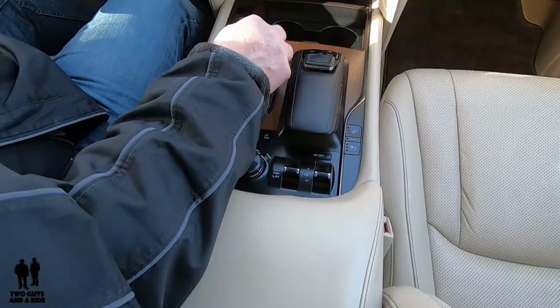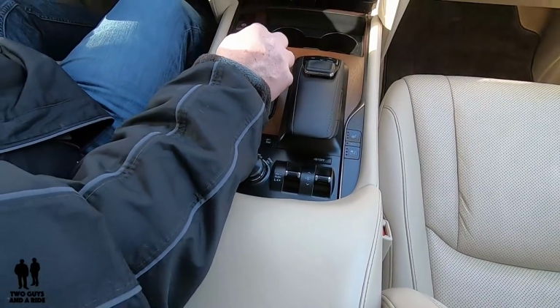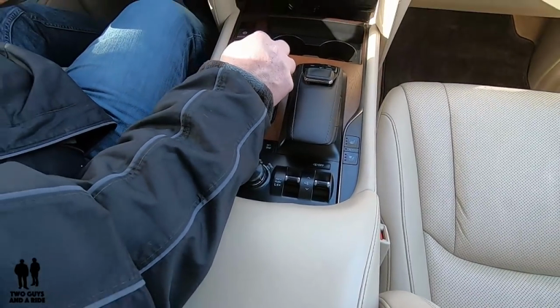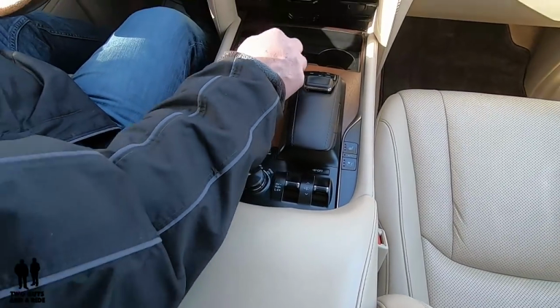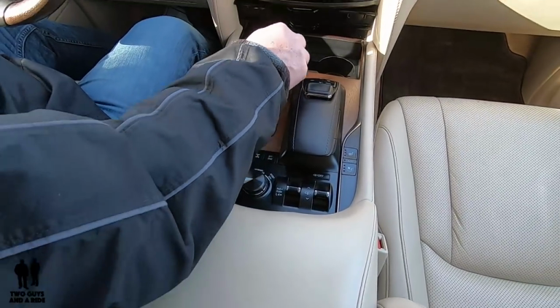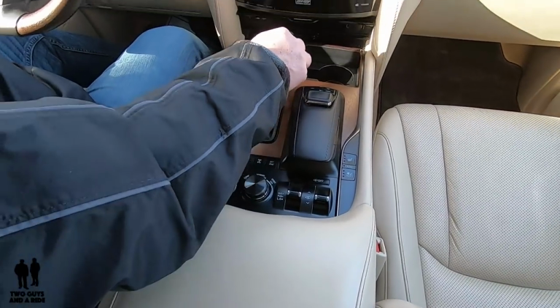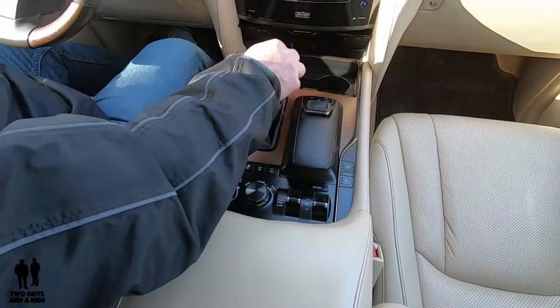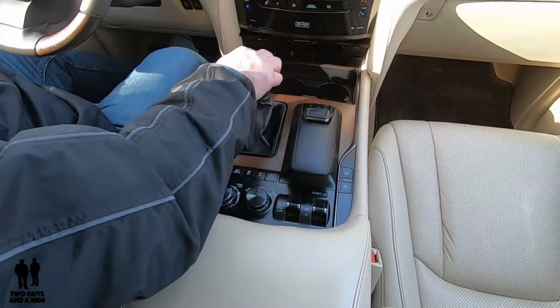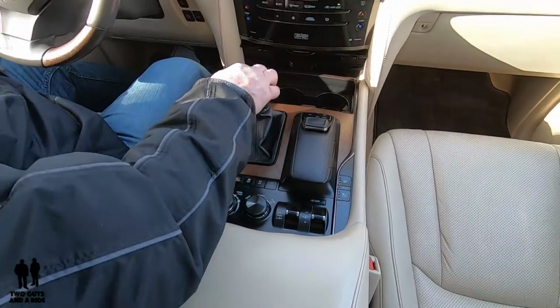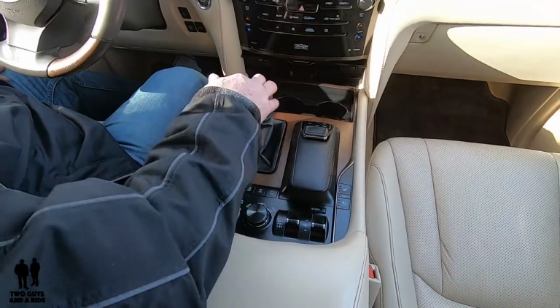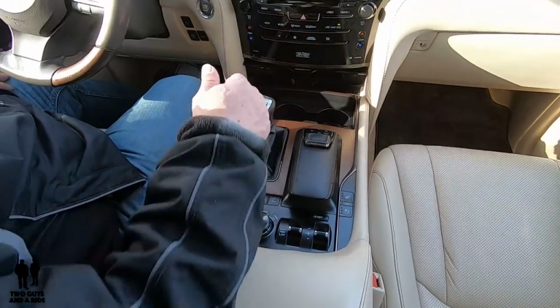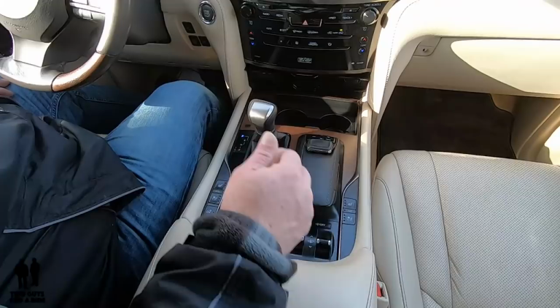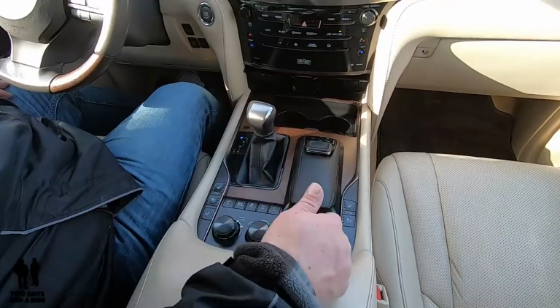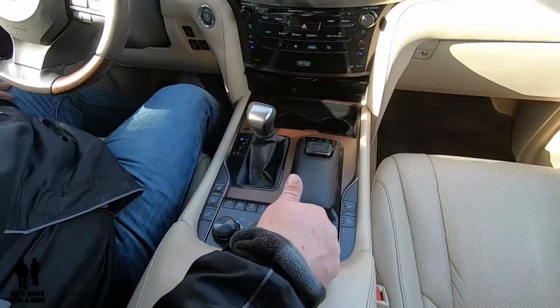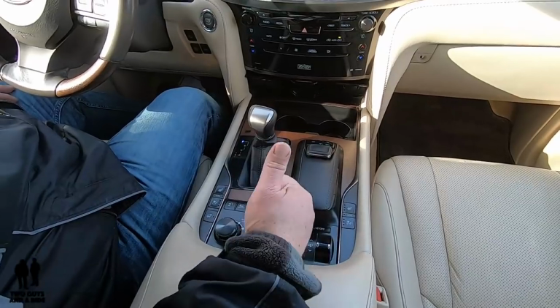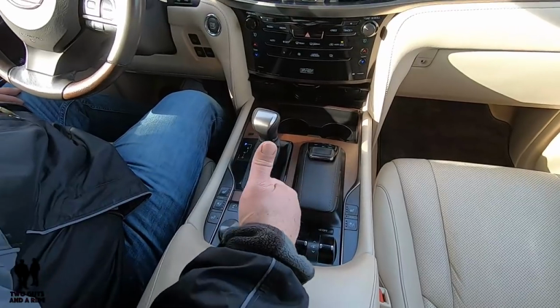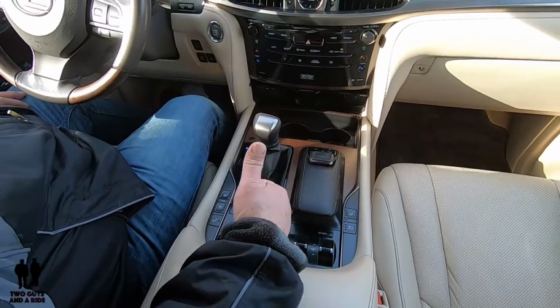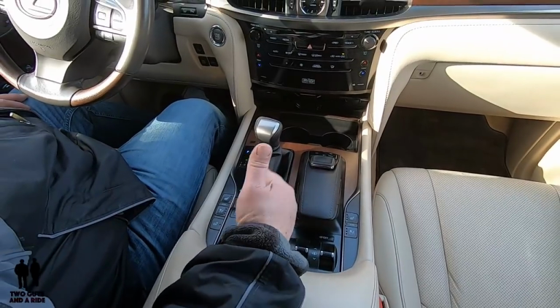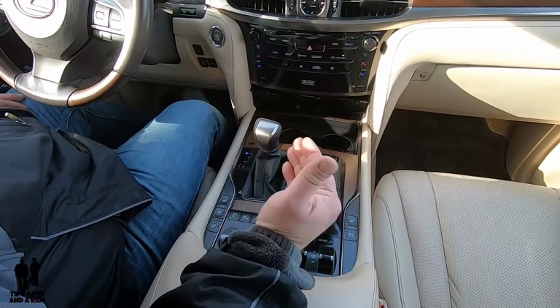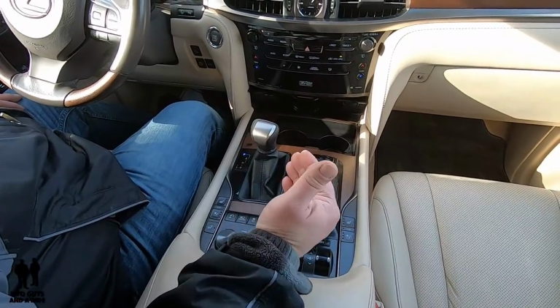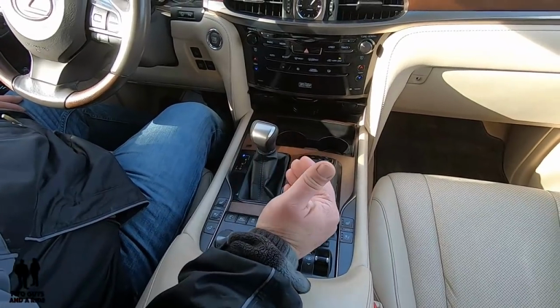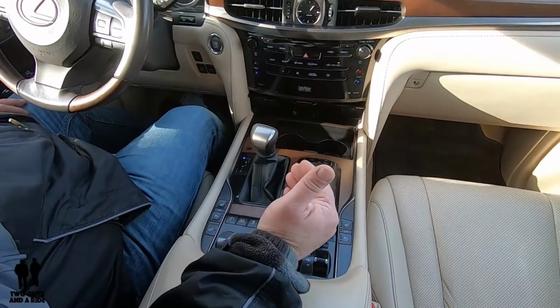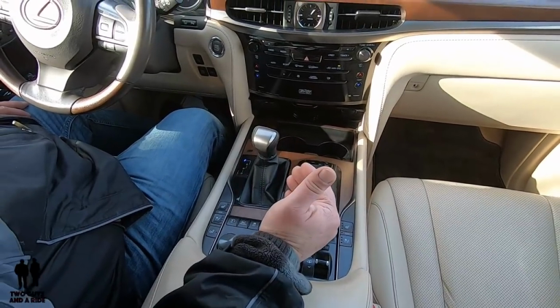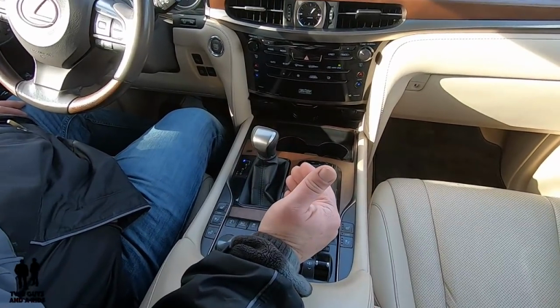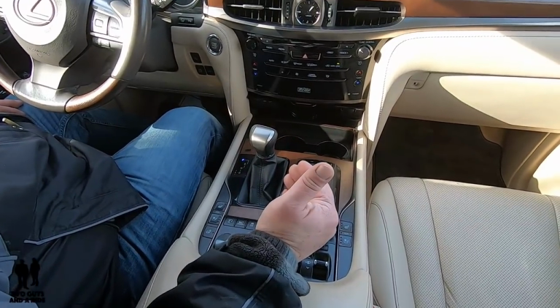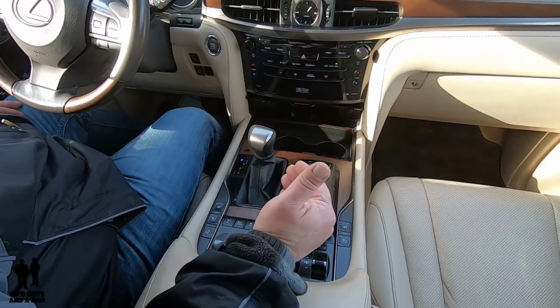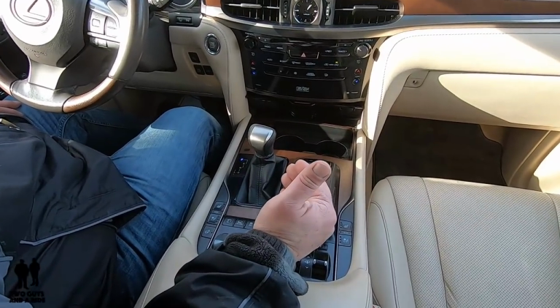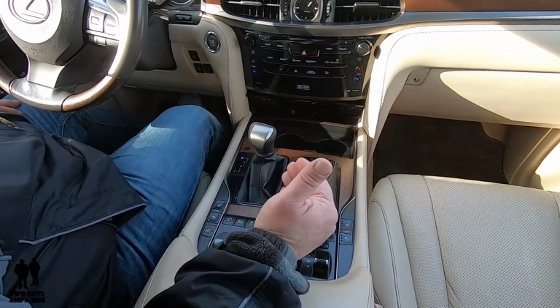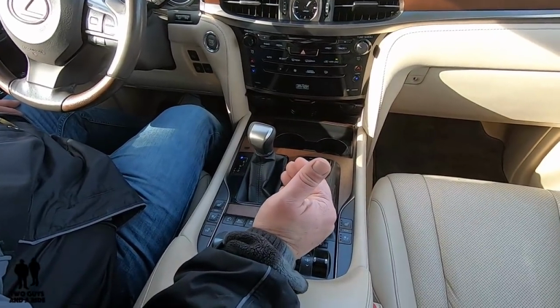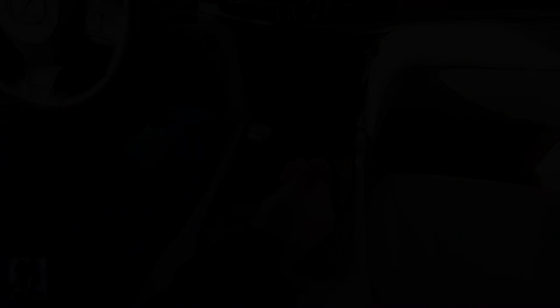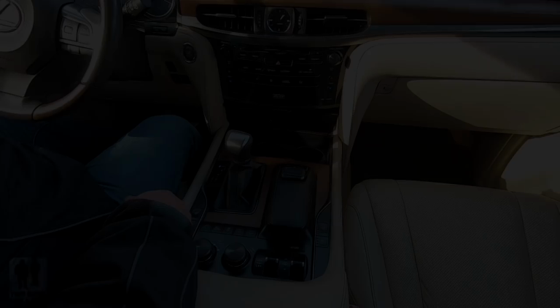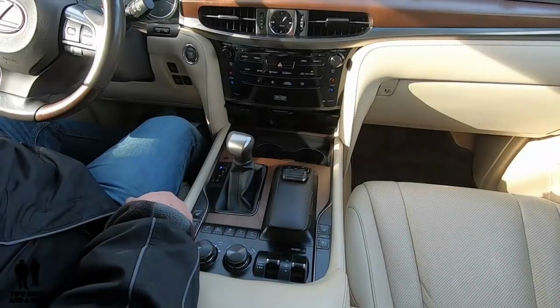Once you take it out of four-low, crawl automatically disengages.